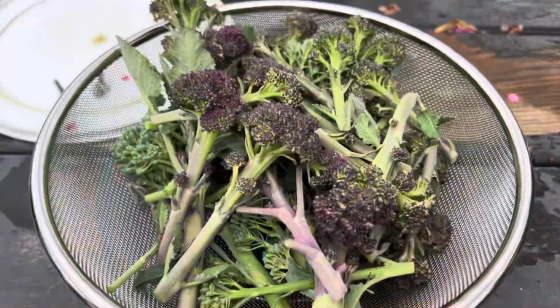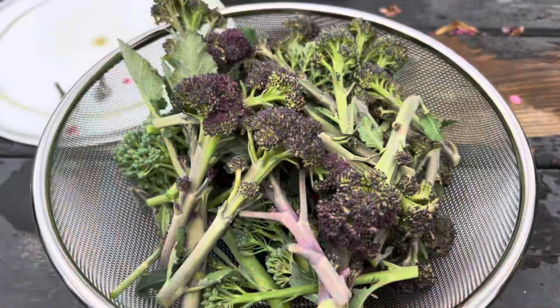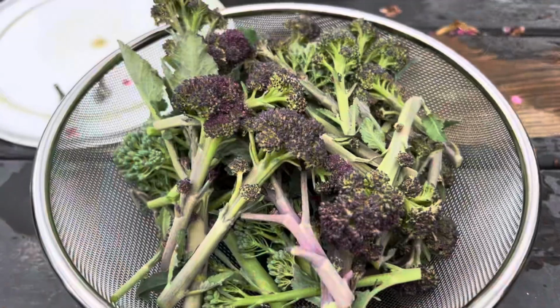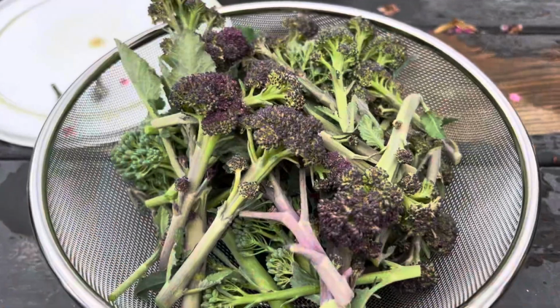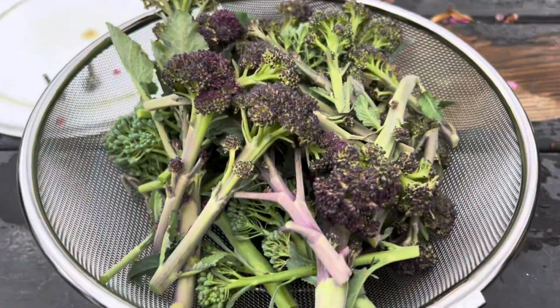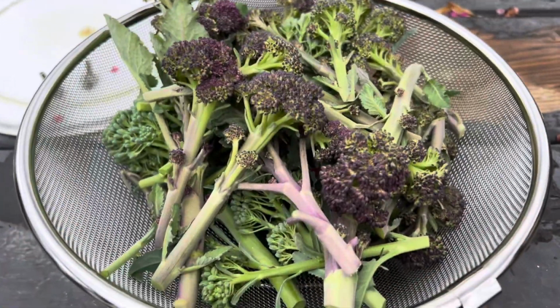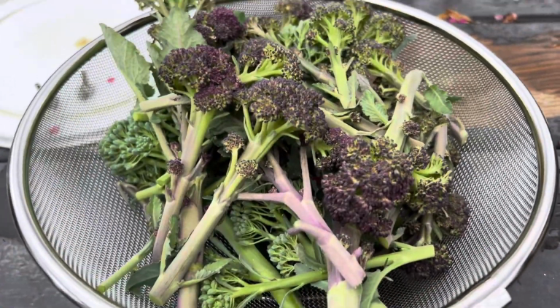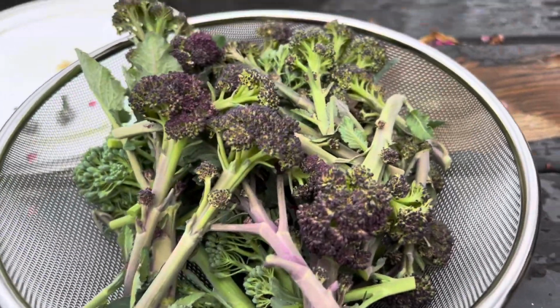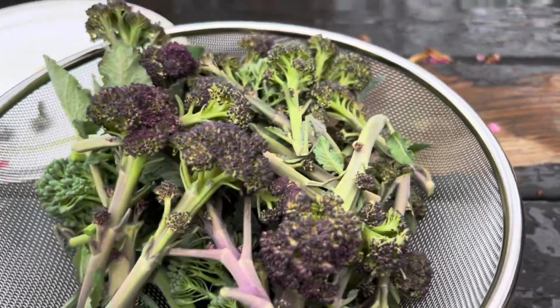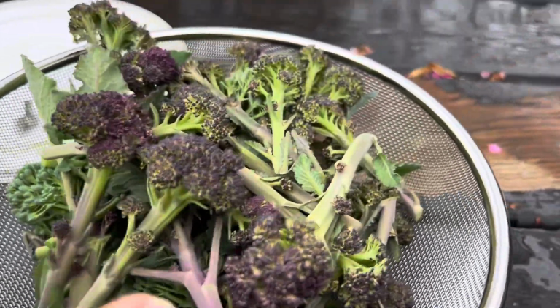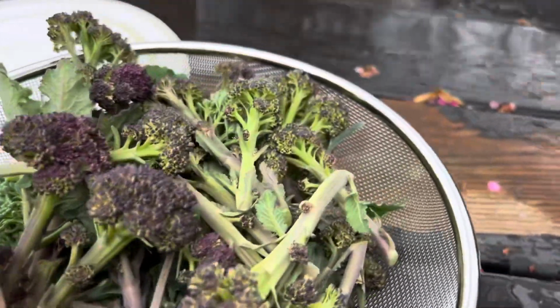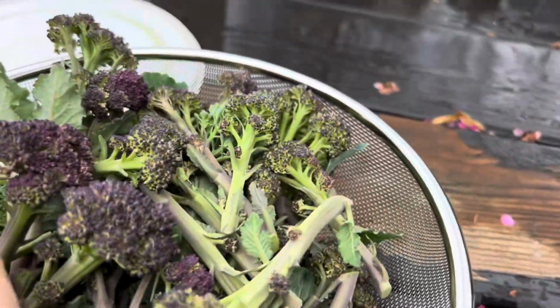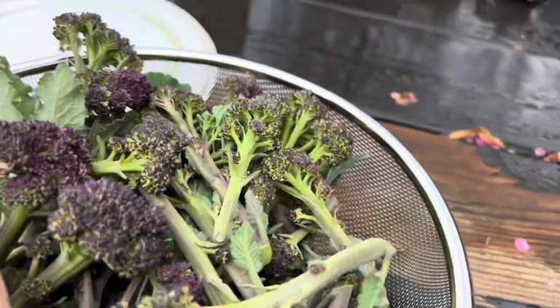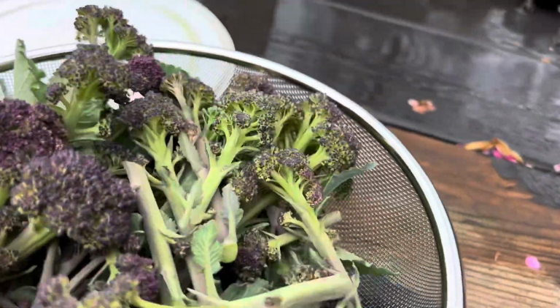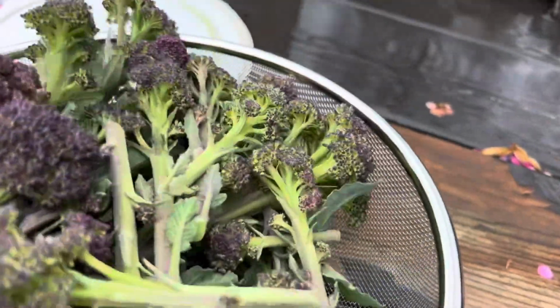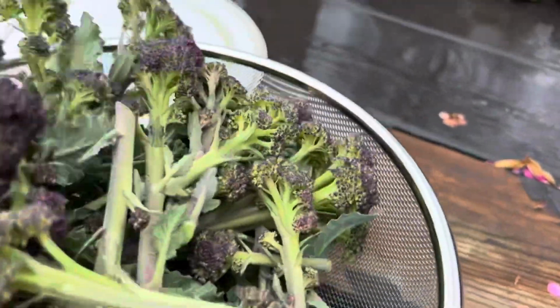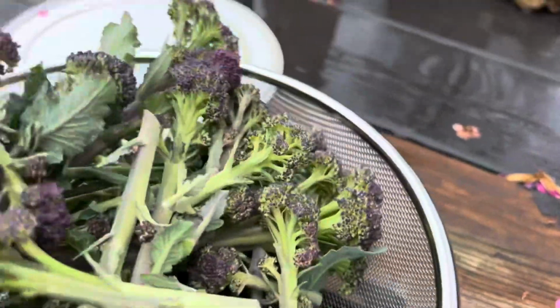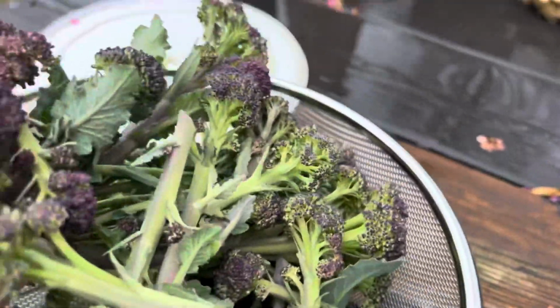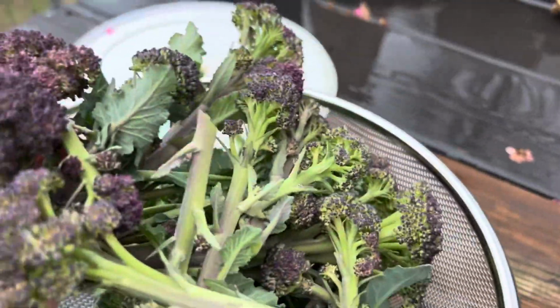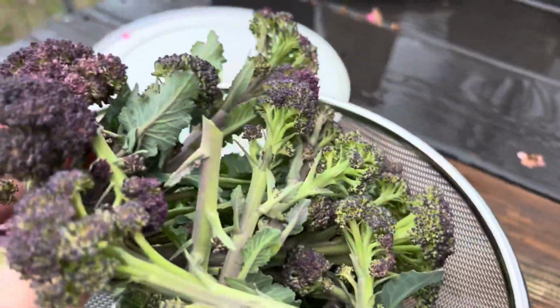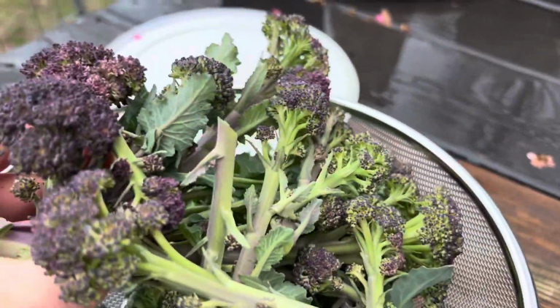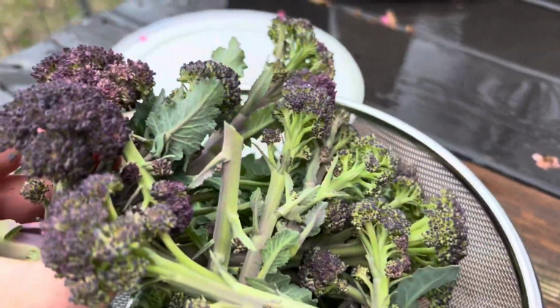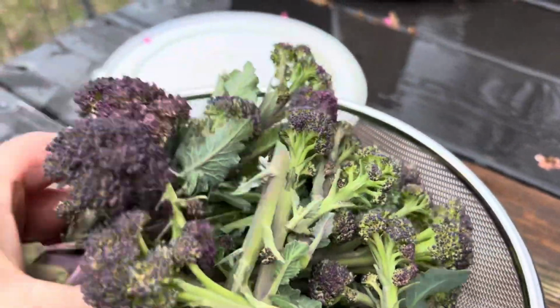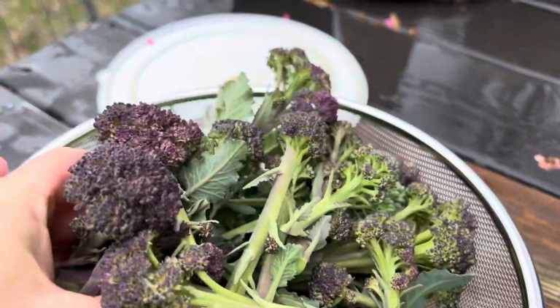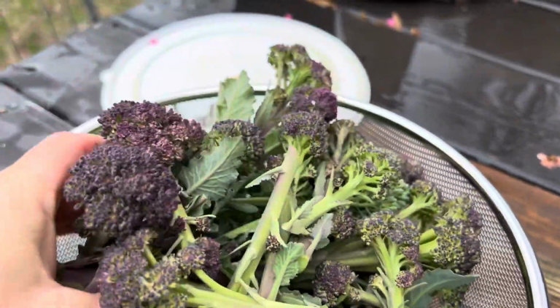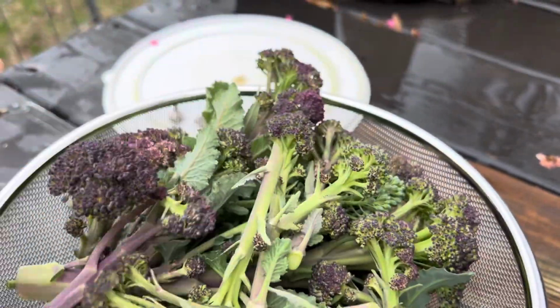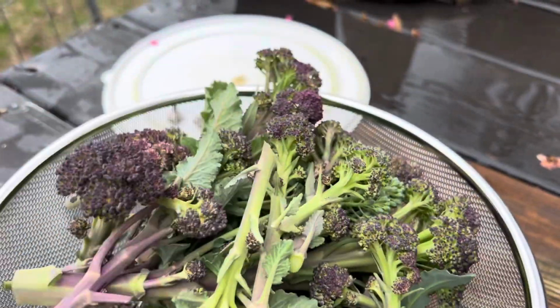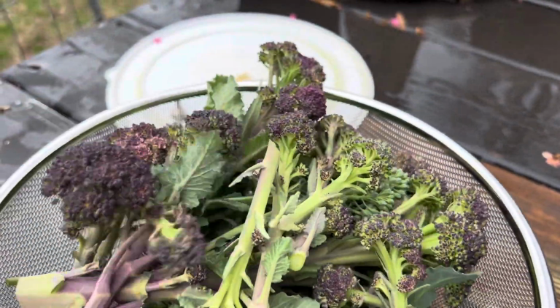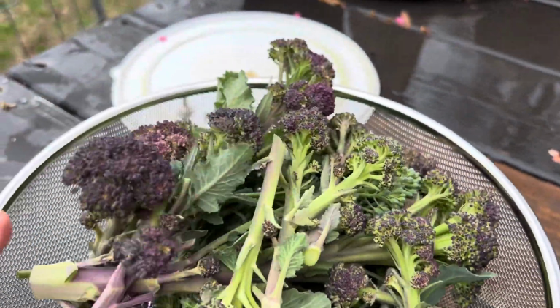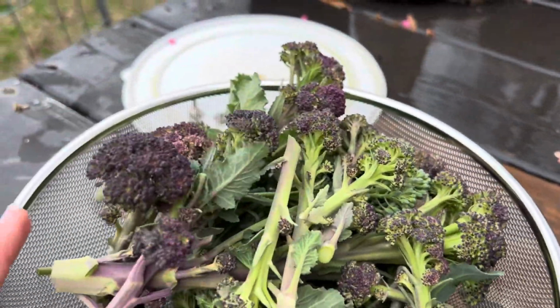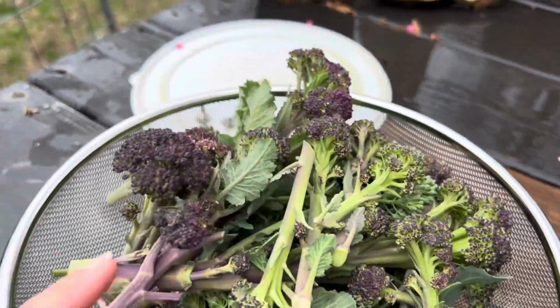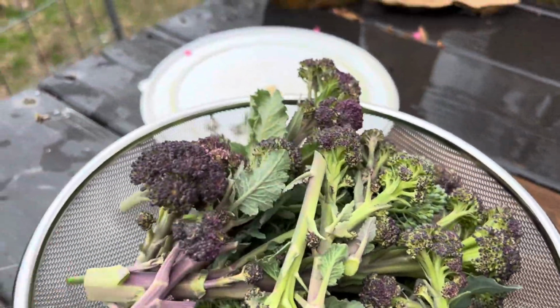I didn't get a huge amount harvested but I did get some. I'm definitely going to eat it for dinner tonight.